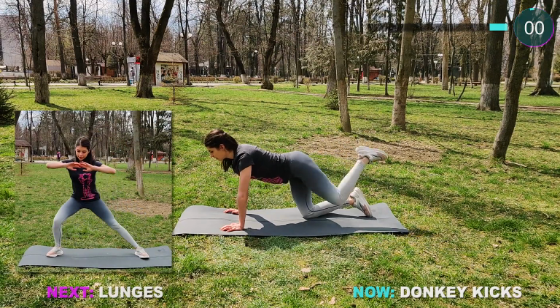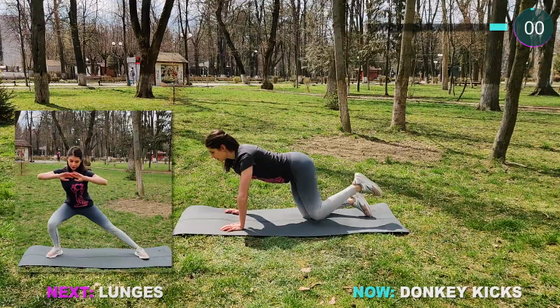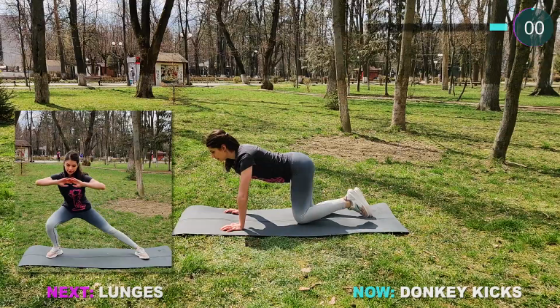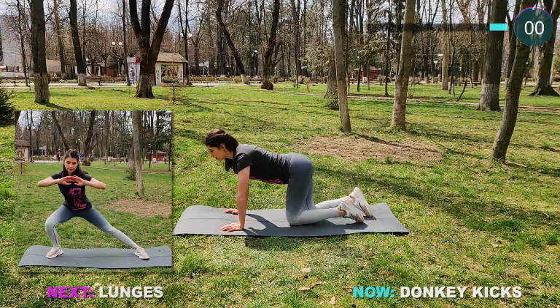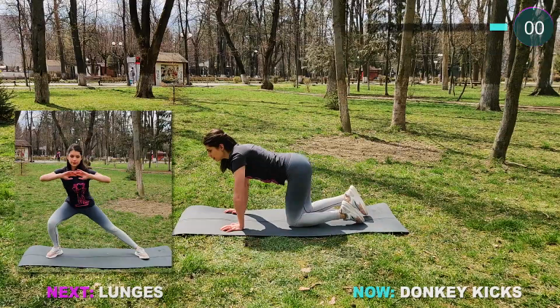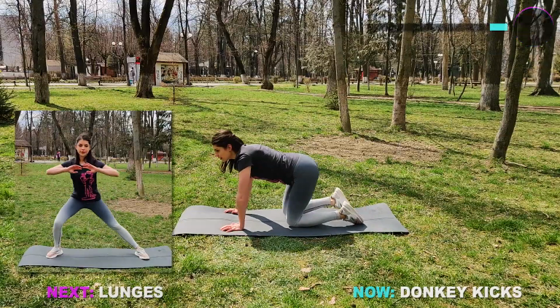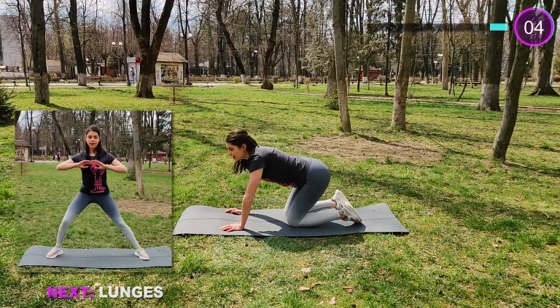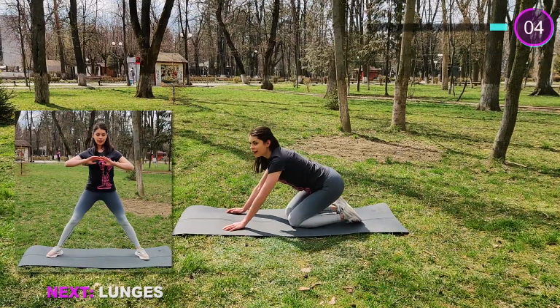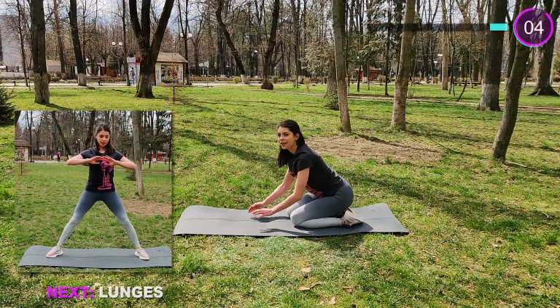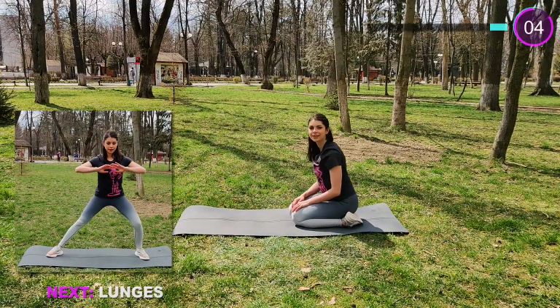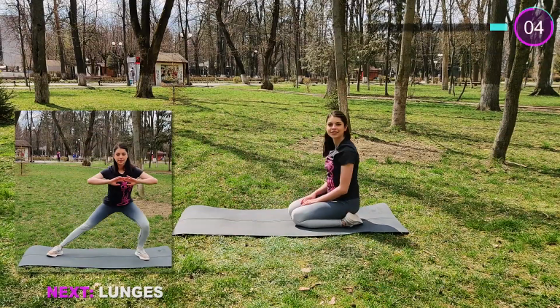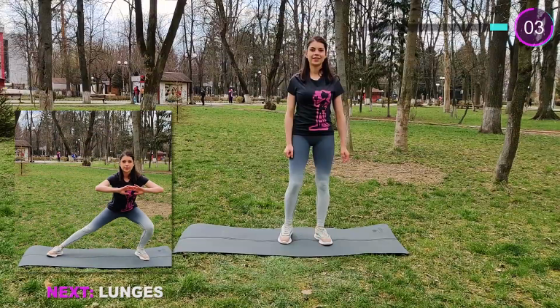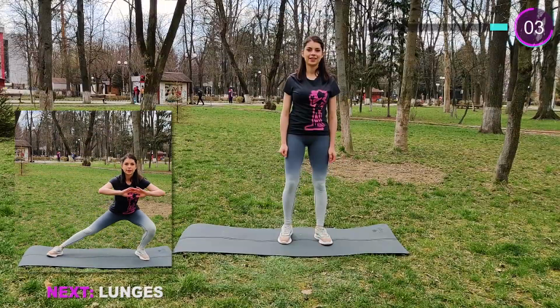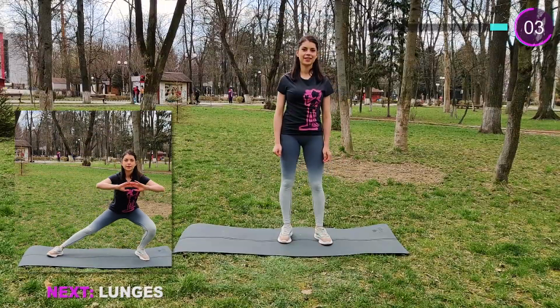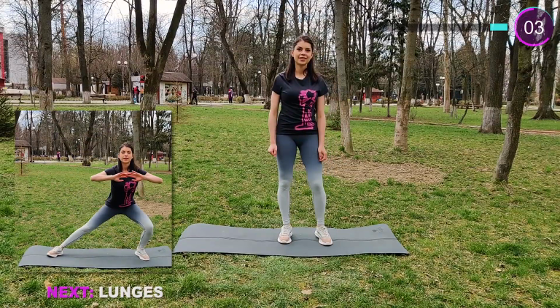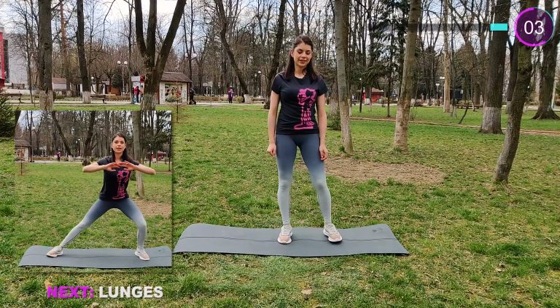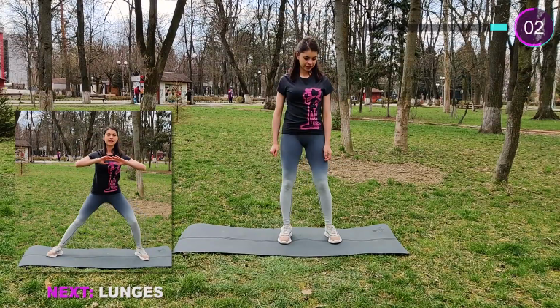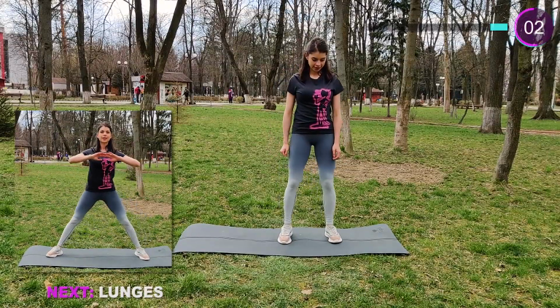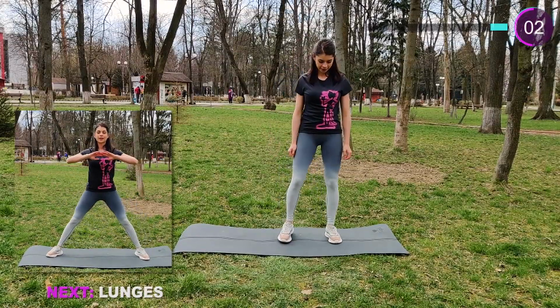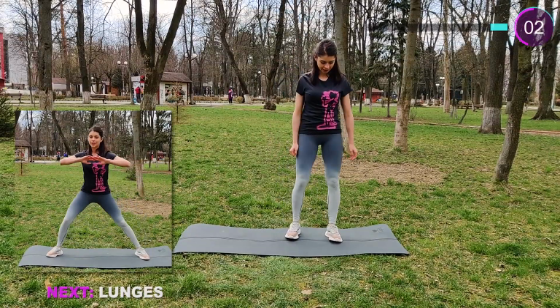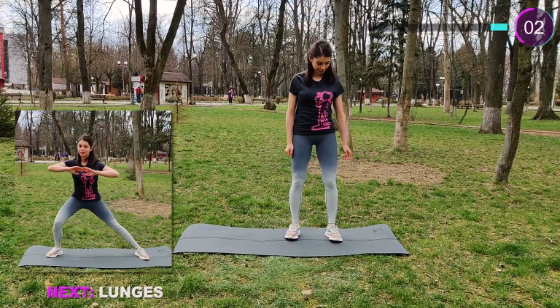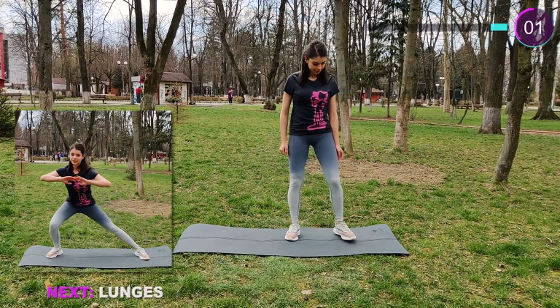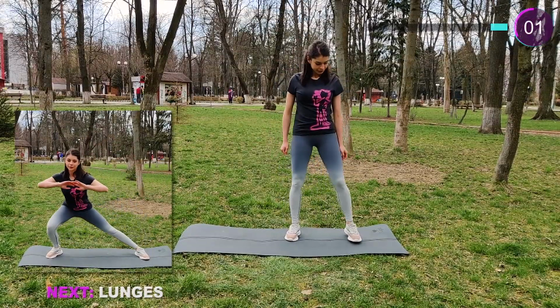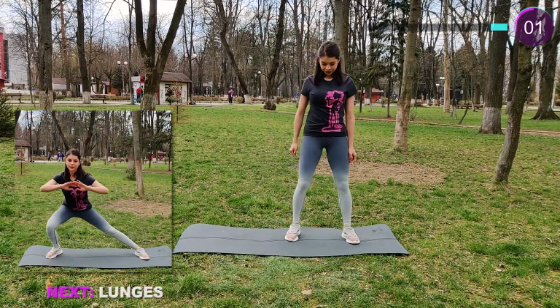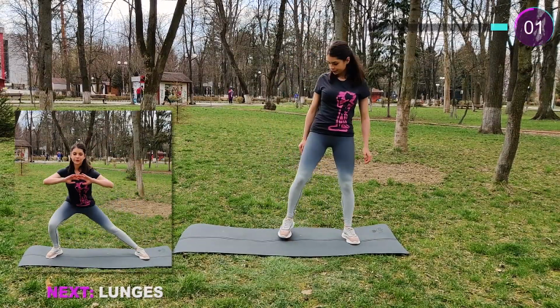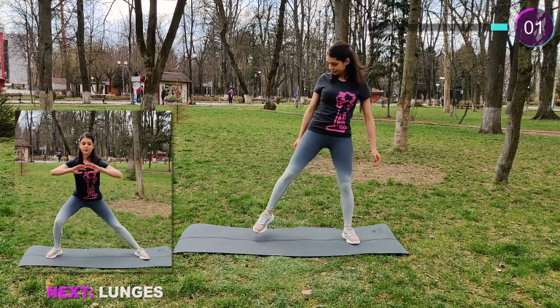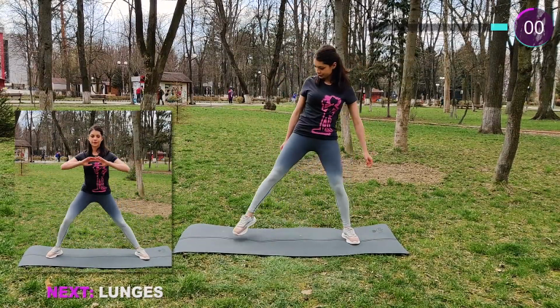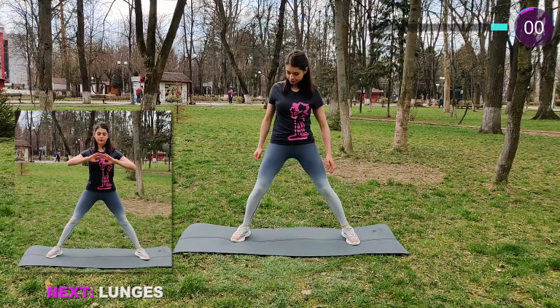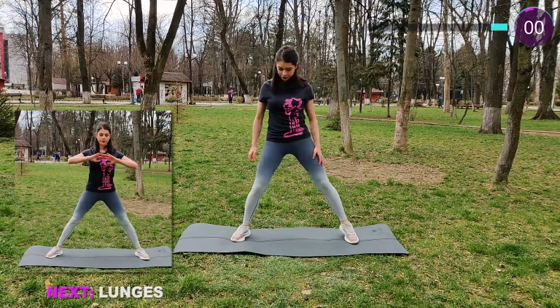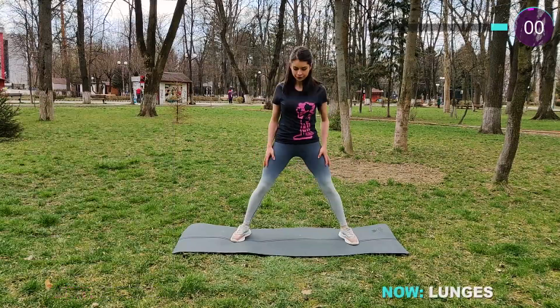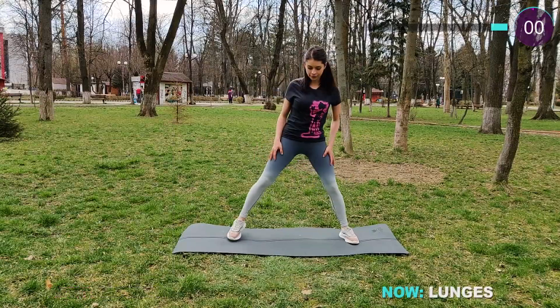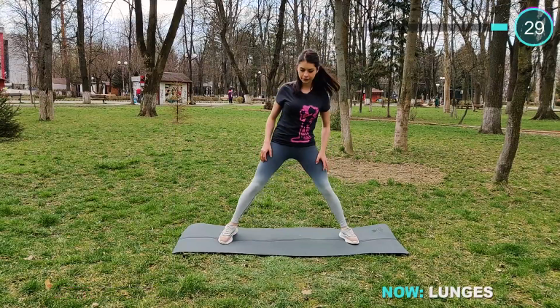Now get up on your feet — we are doing some lunges. You are doing amazing guys, keep going!